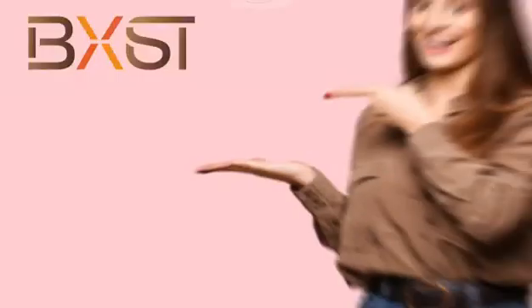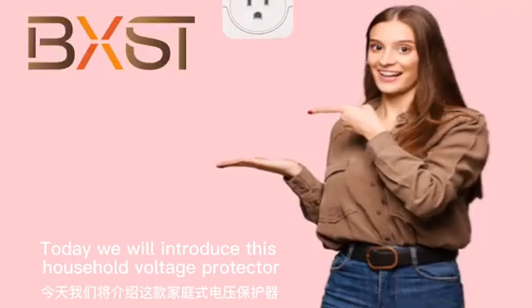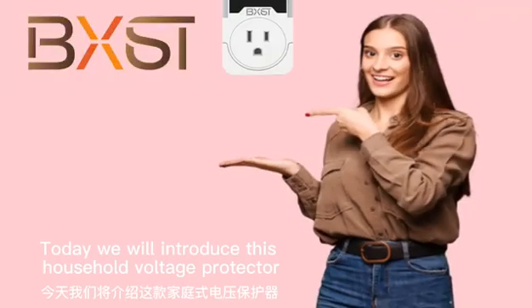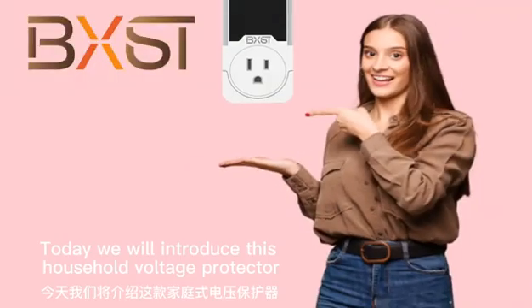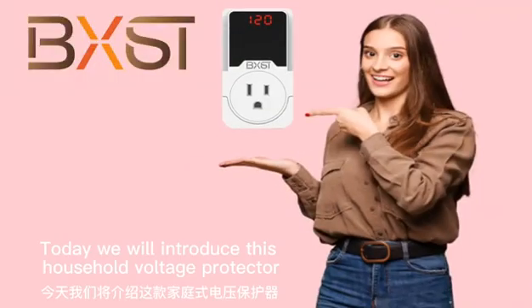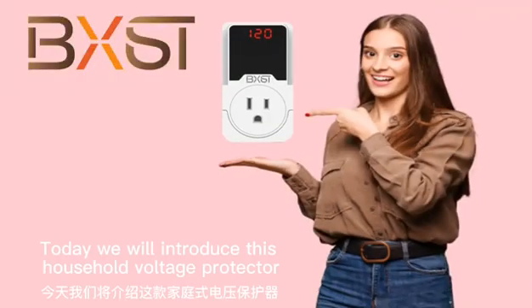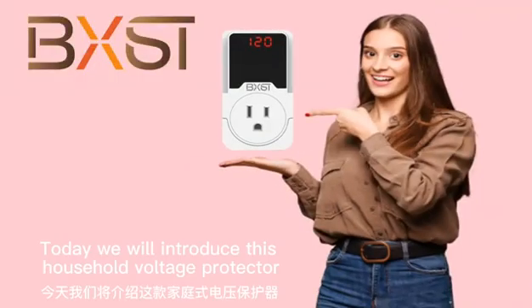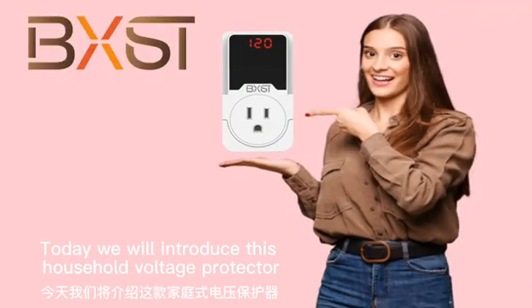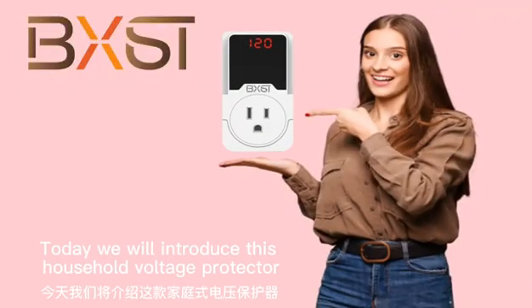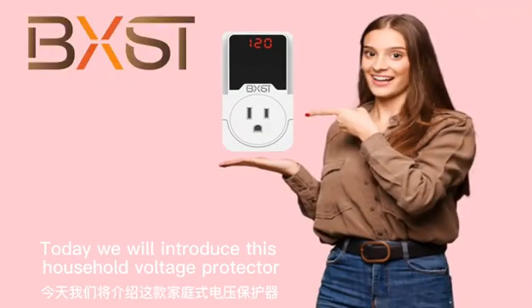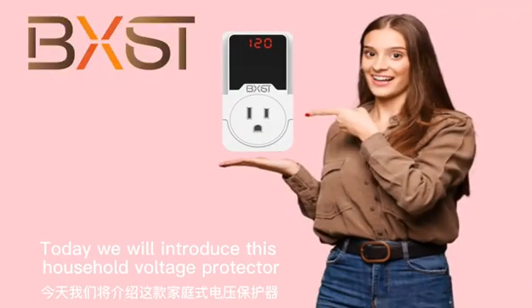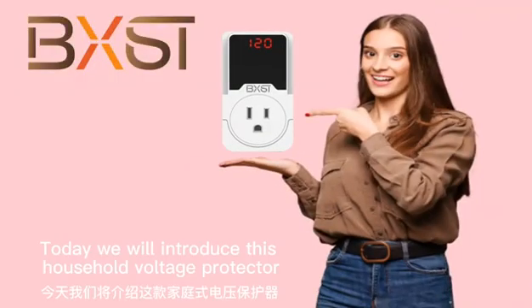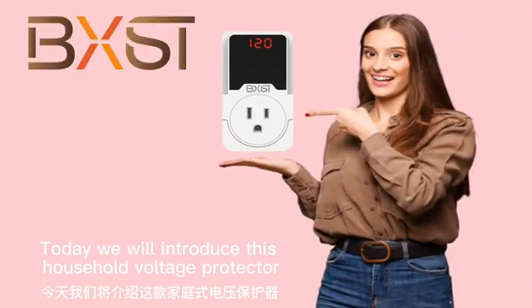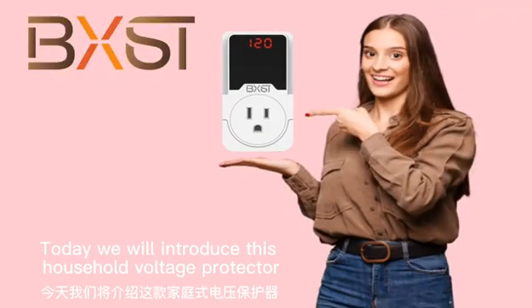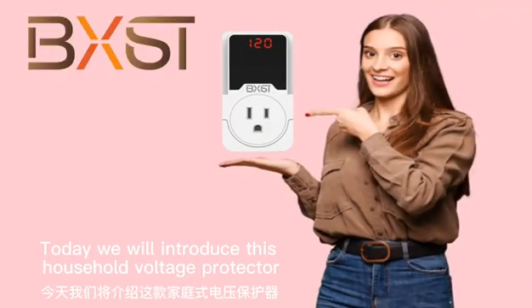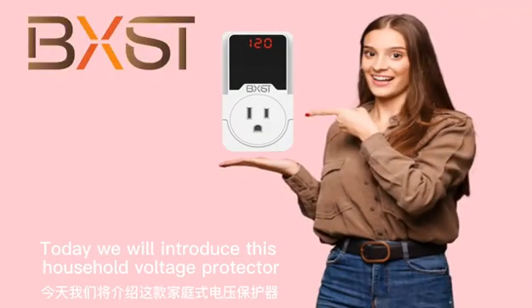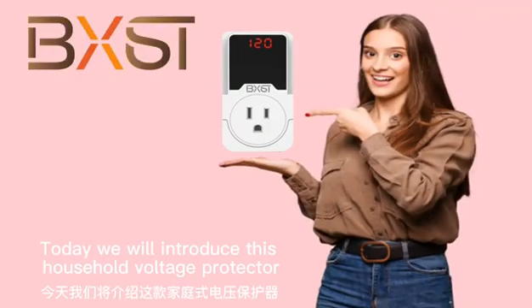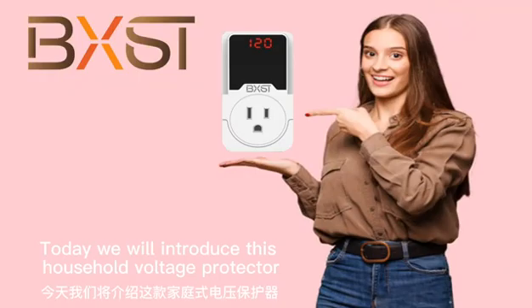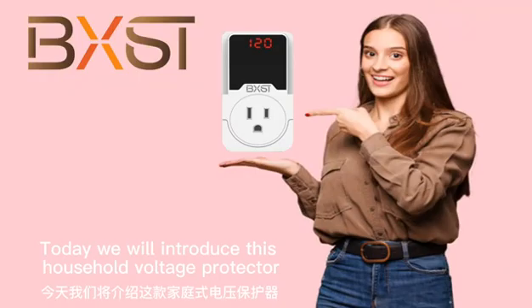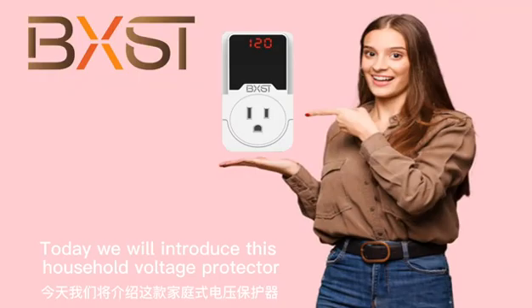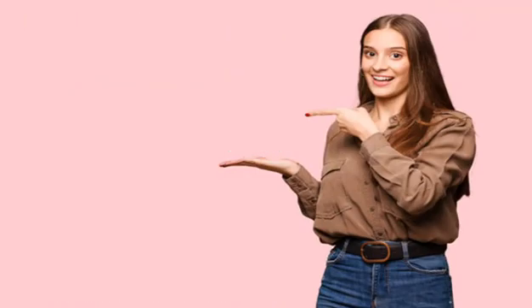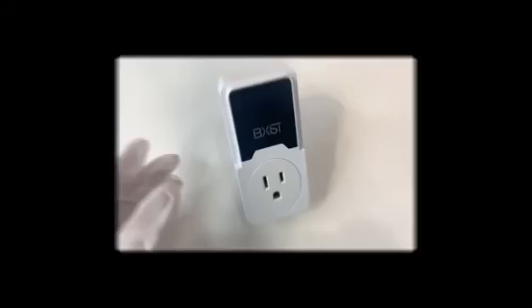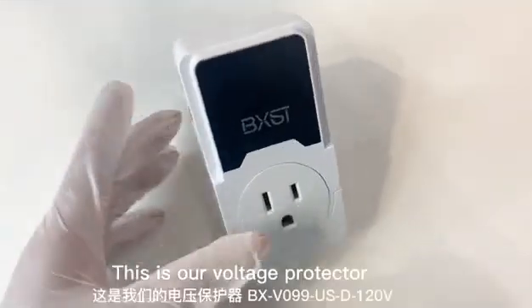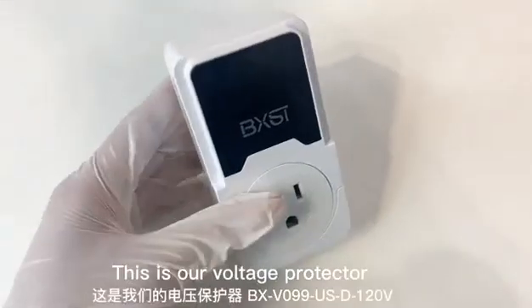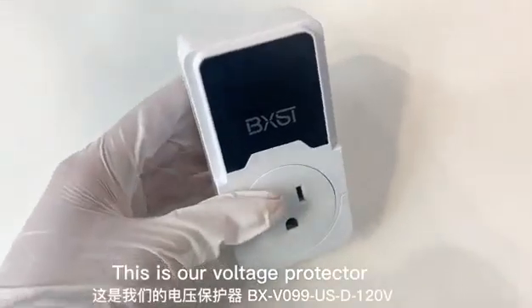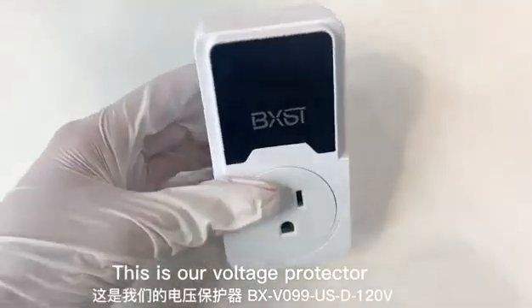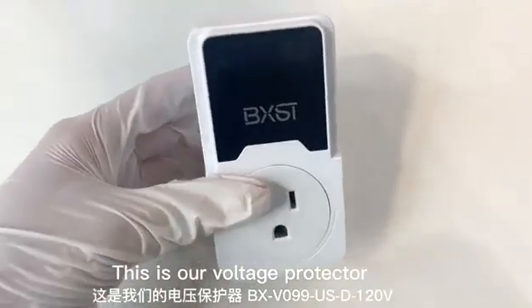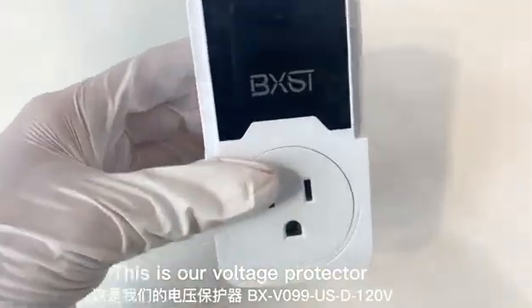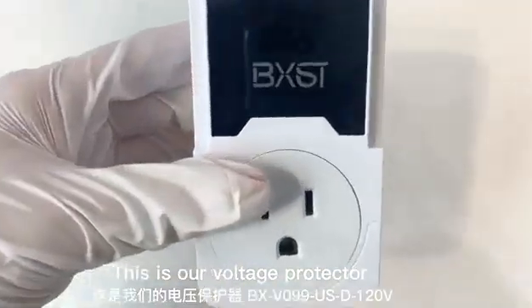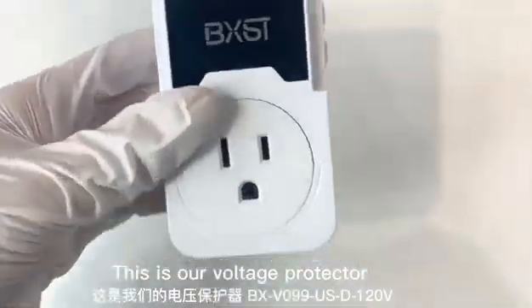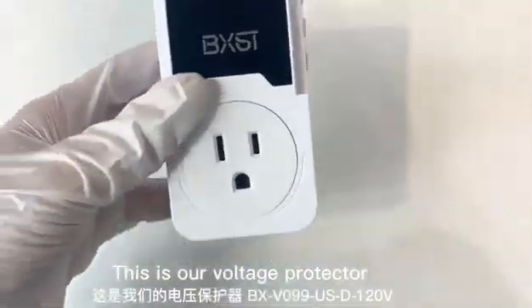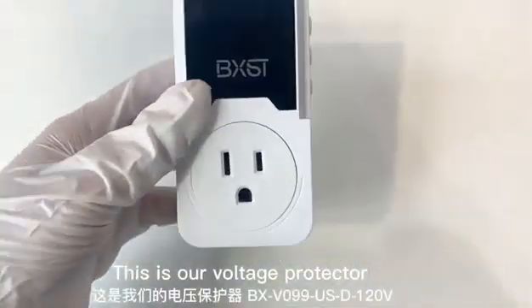Today we will introduce this household voltage protector. This is our voltage protector.